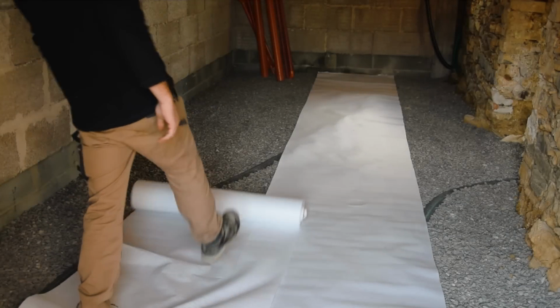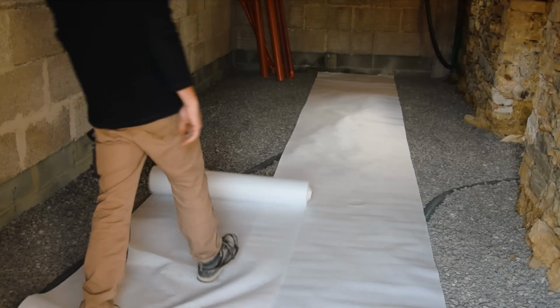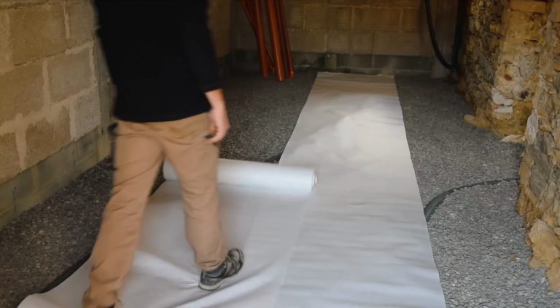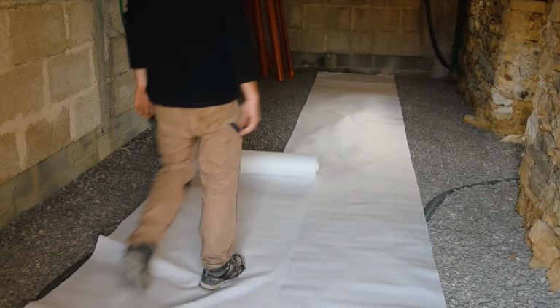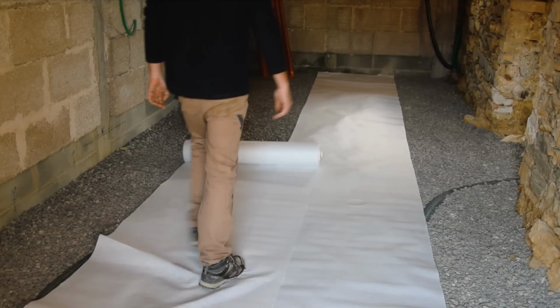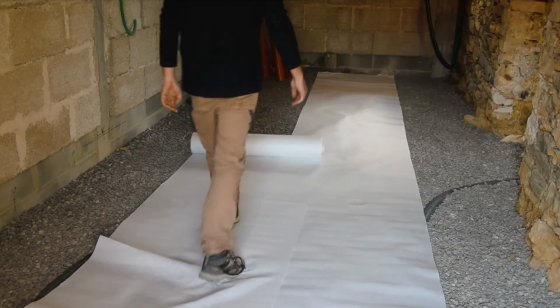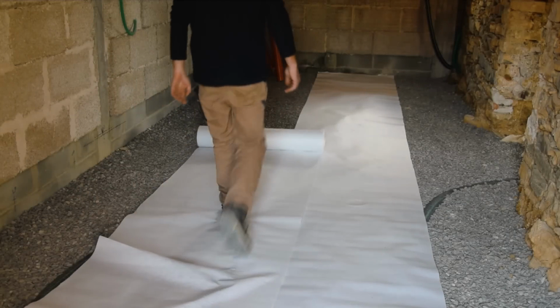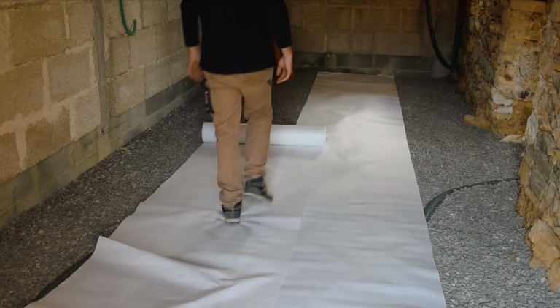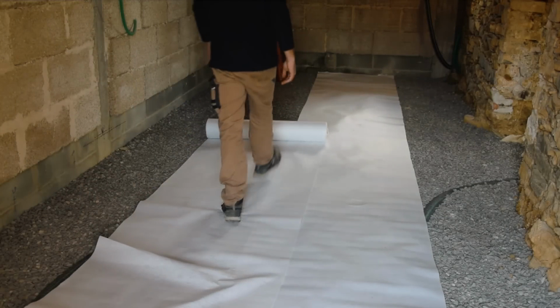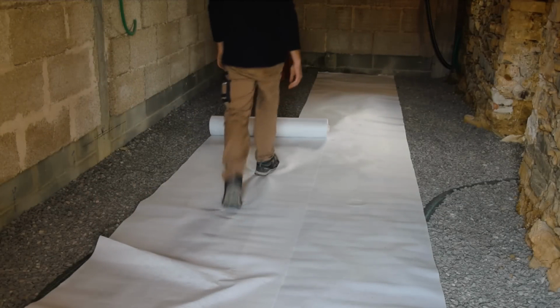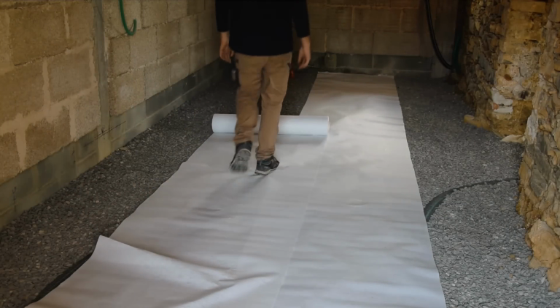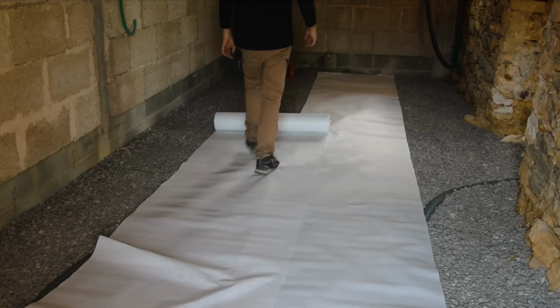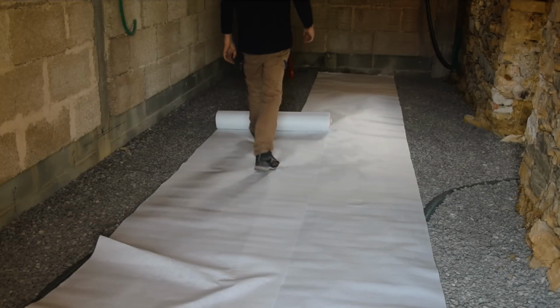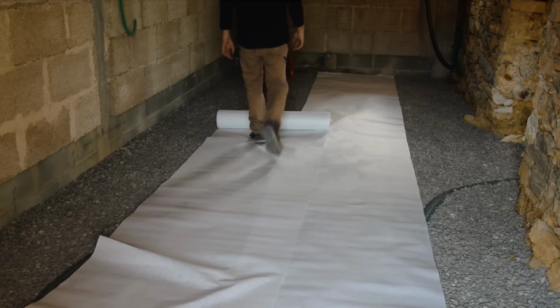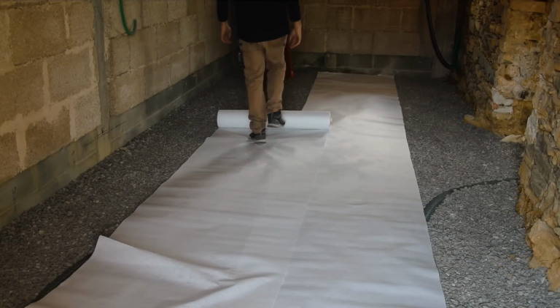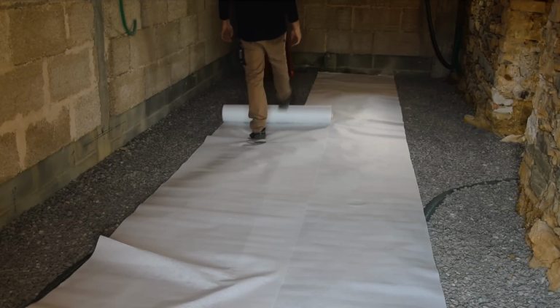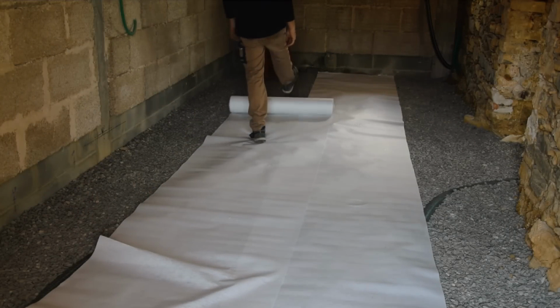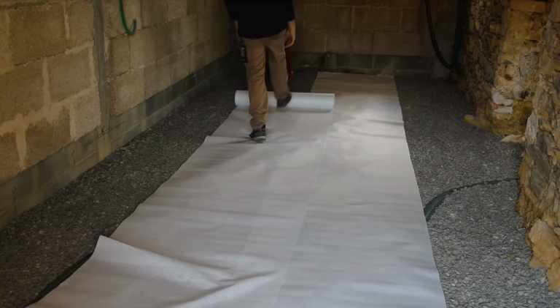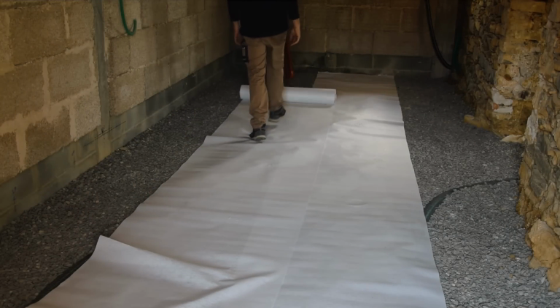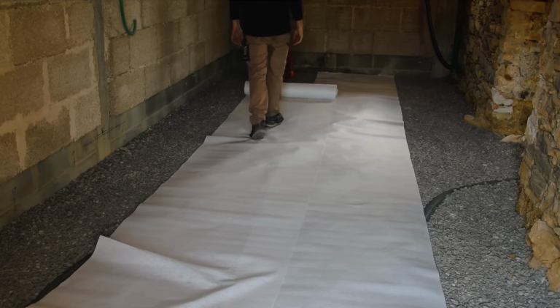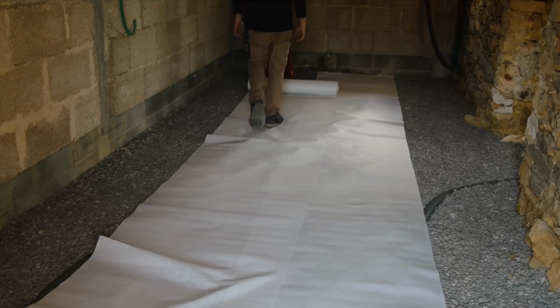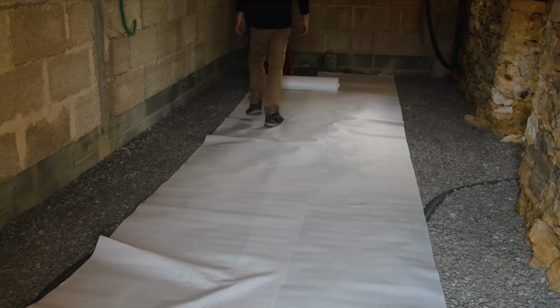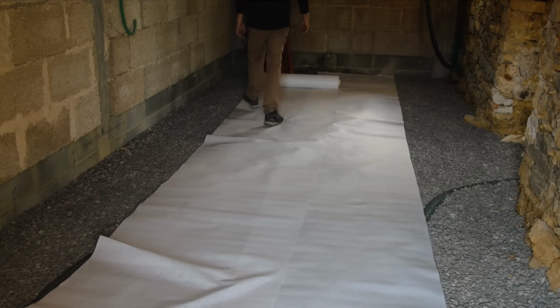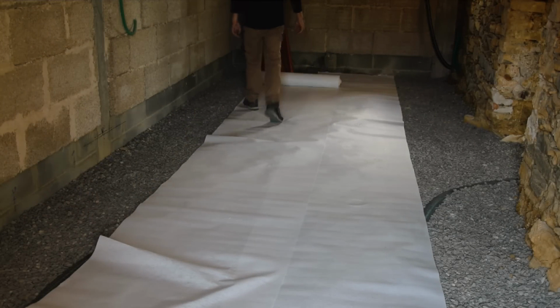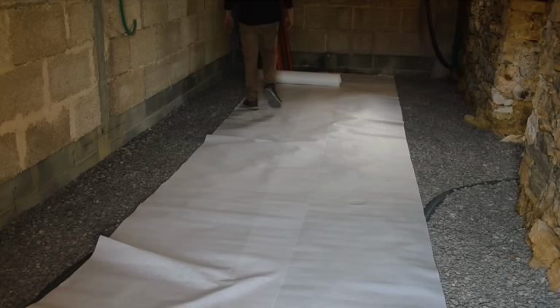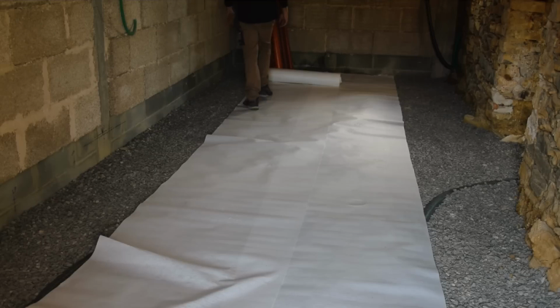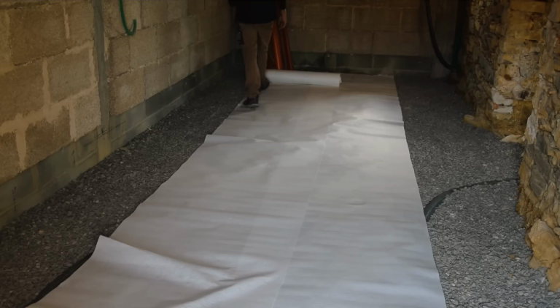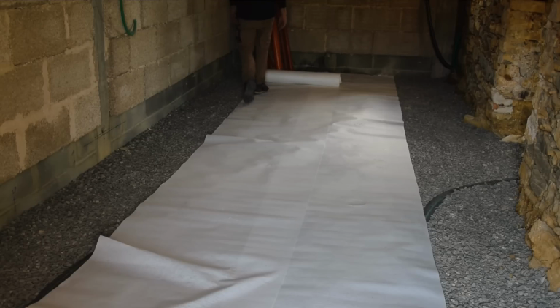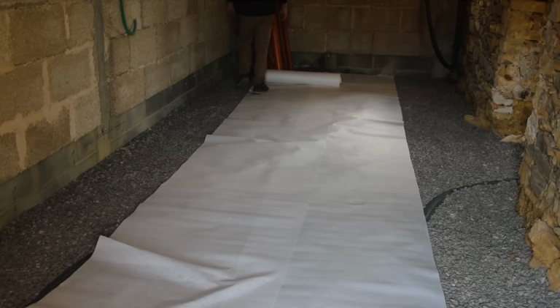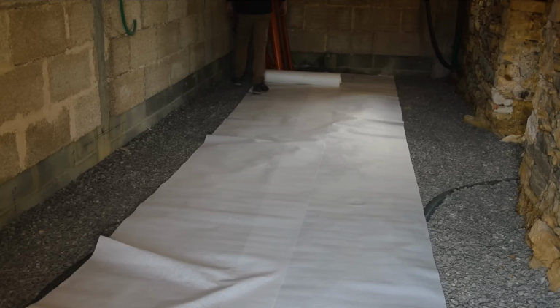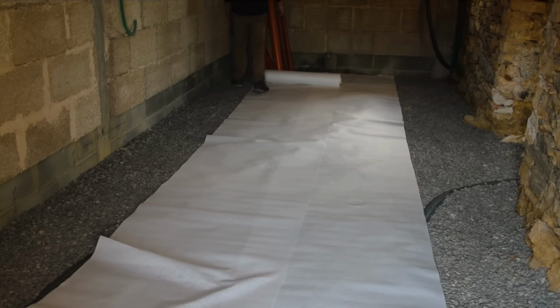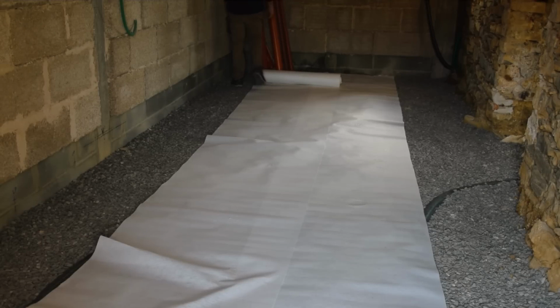We start by spreading a geotextile layer over our gravel bed (hérisson). This will prevent the lime-hemp mix from blending into the gravel.